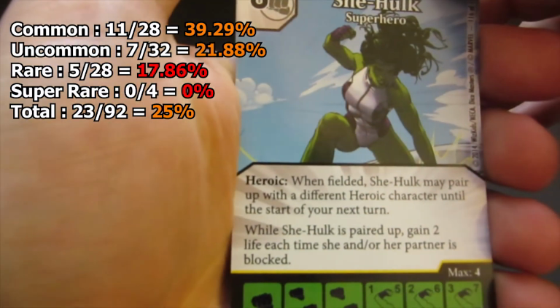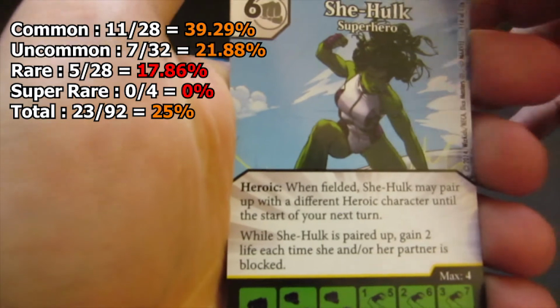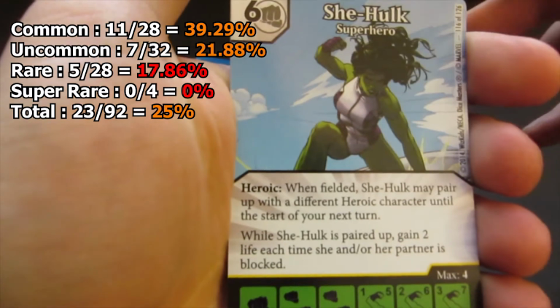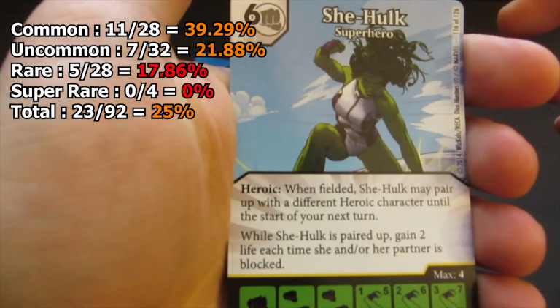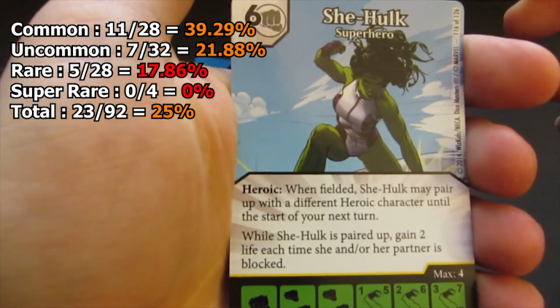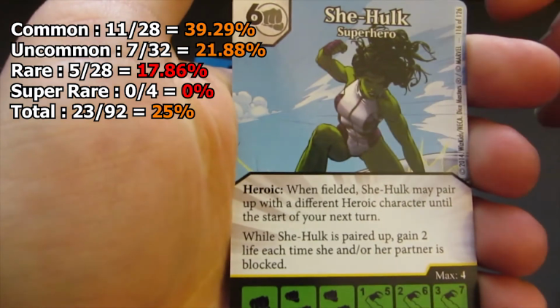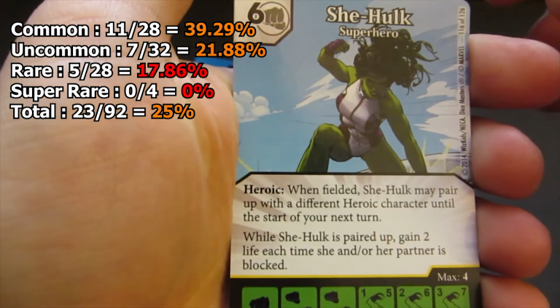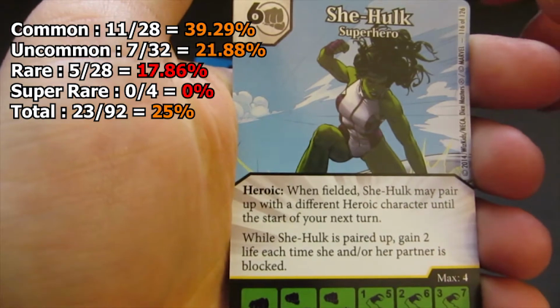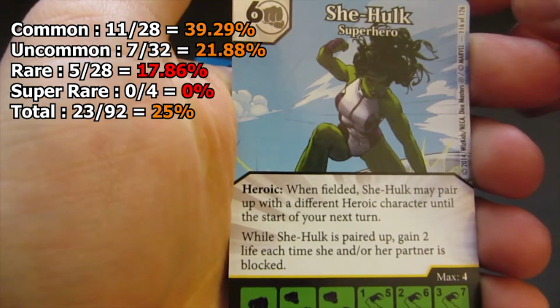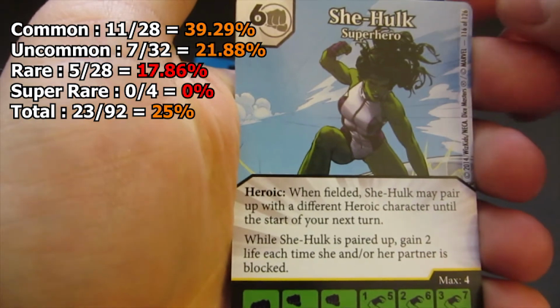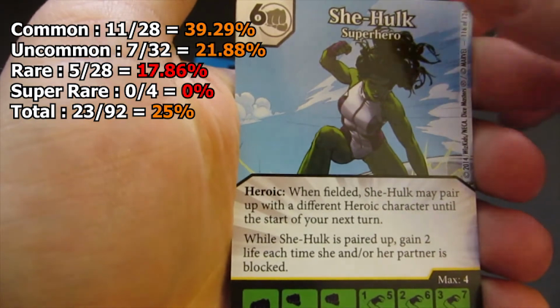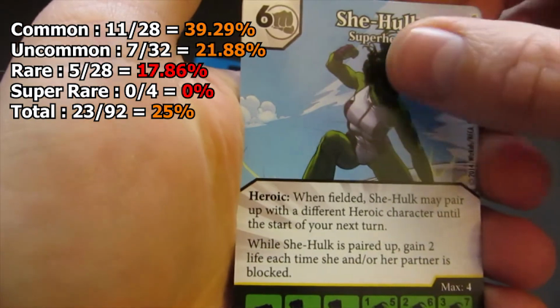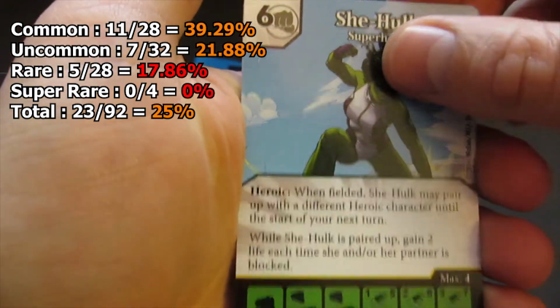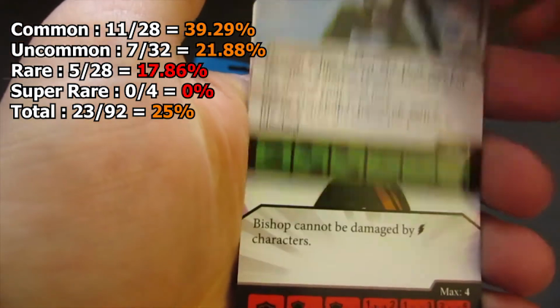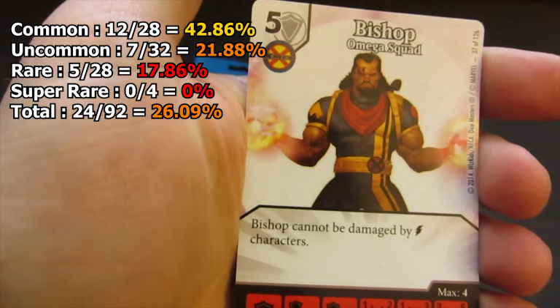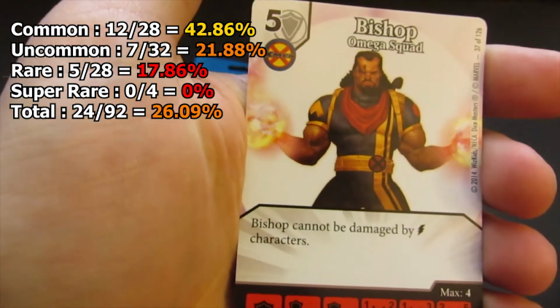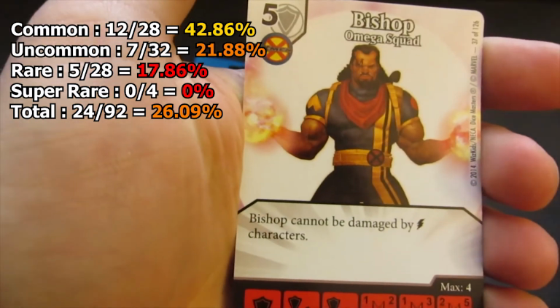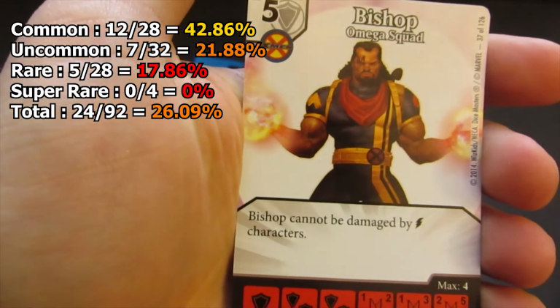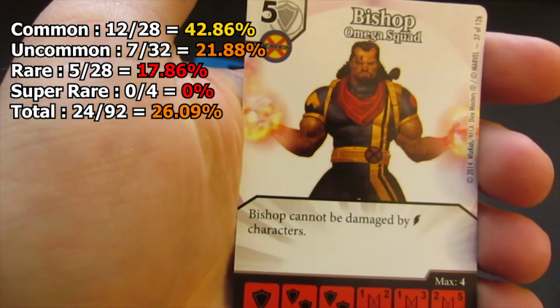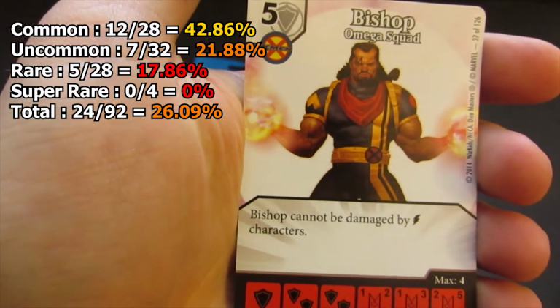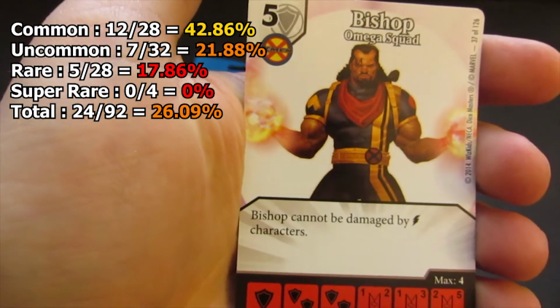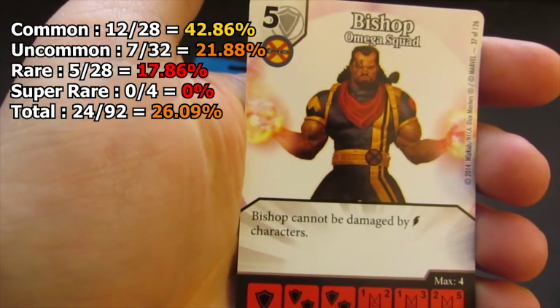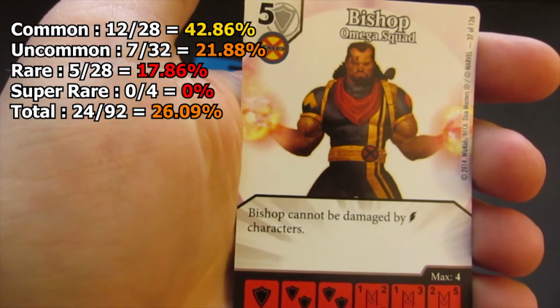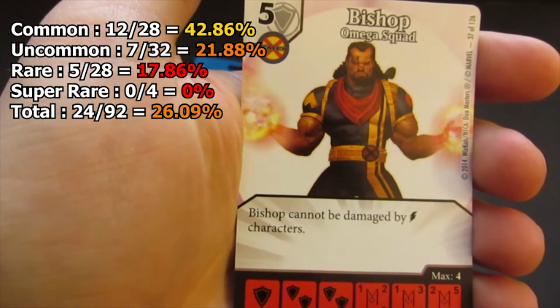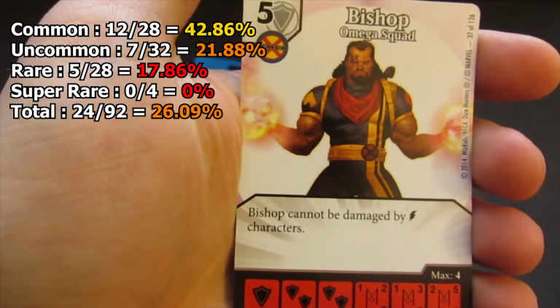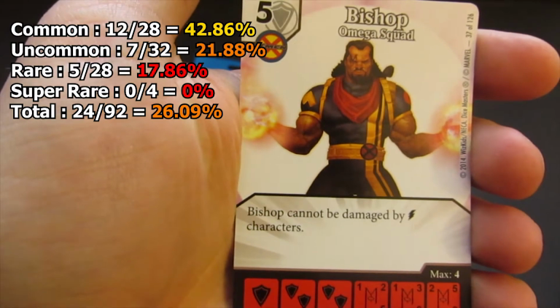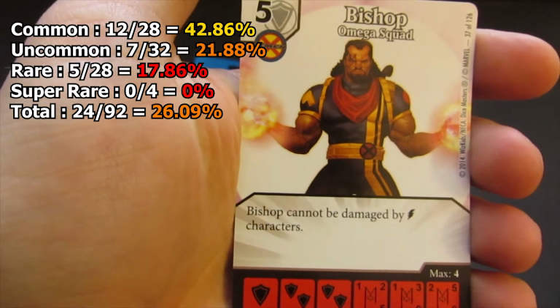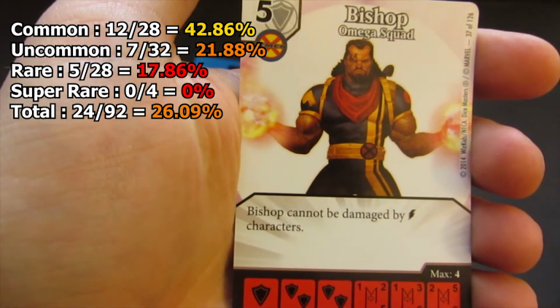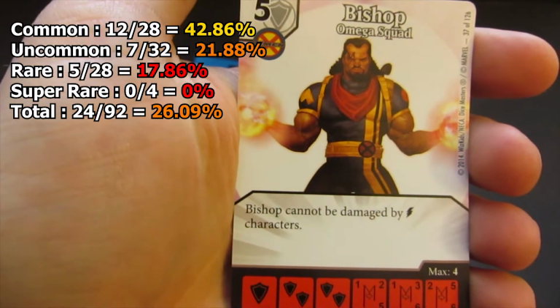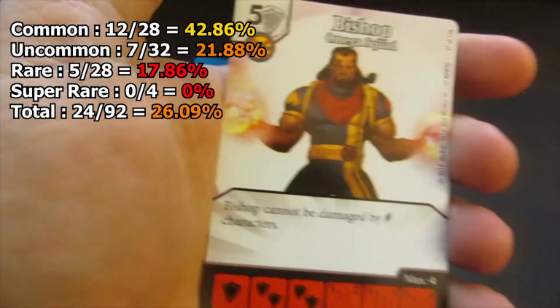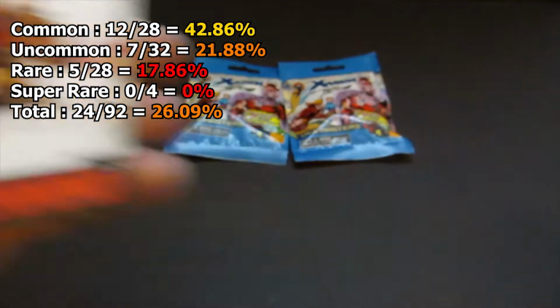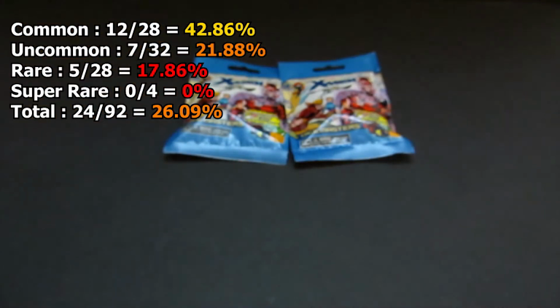So our first pack starts out with a rare She-Hulk, followed by a common Bishop, so both of those are new cards to us.